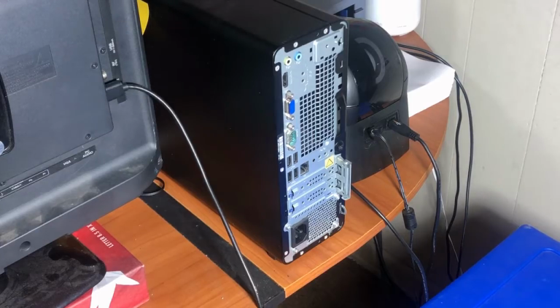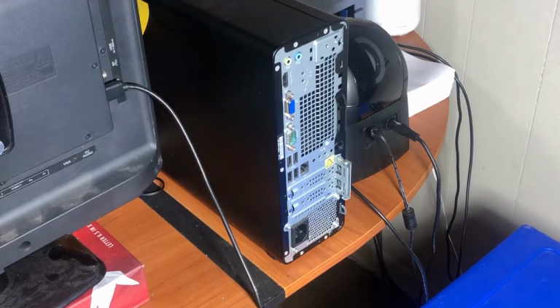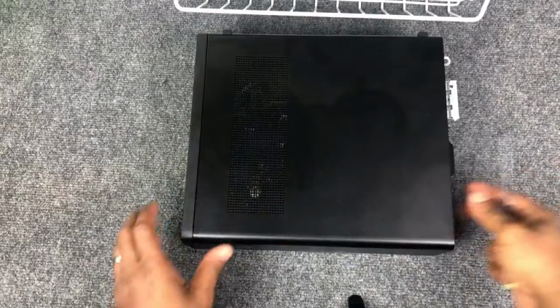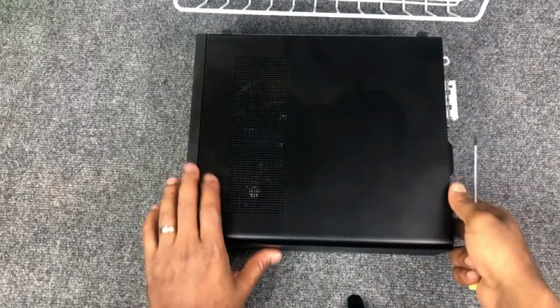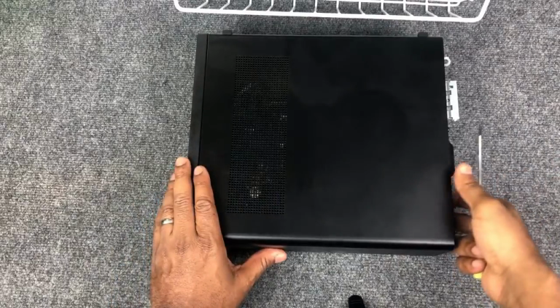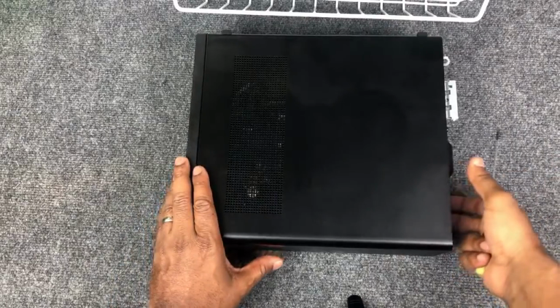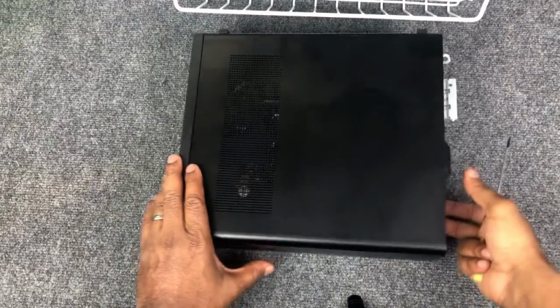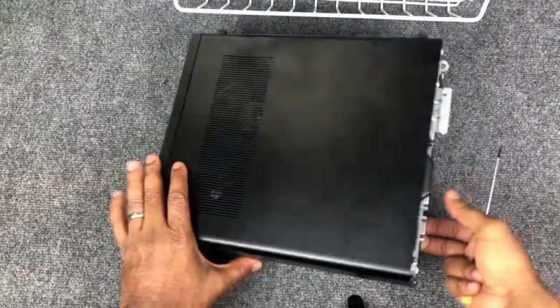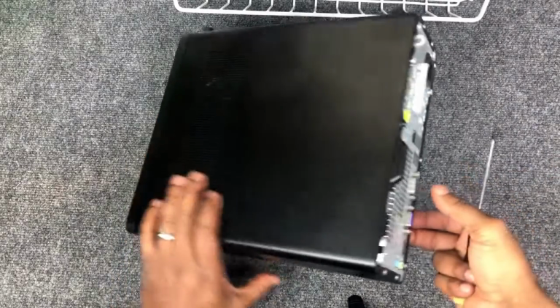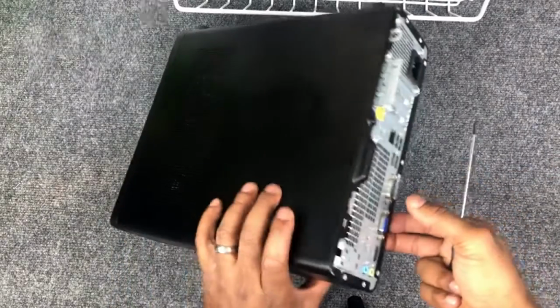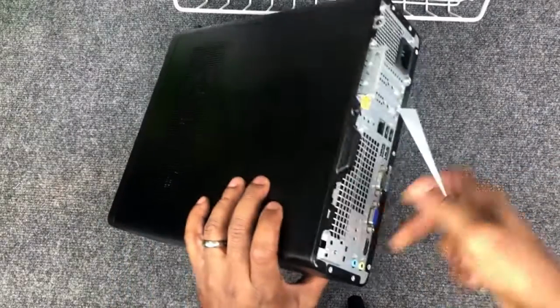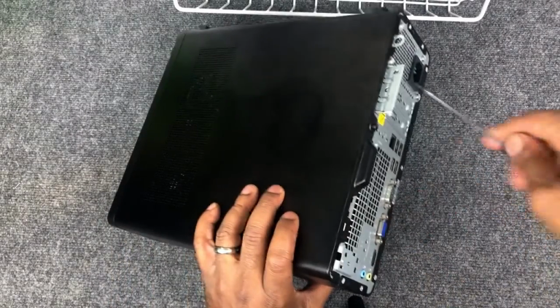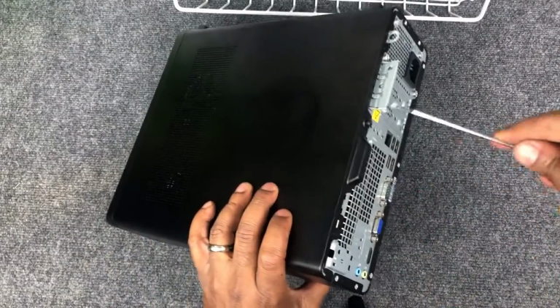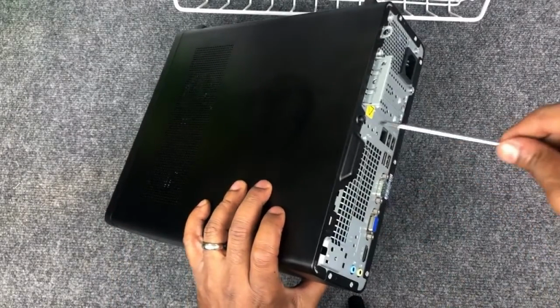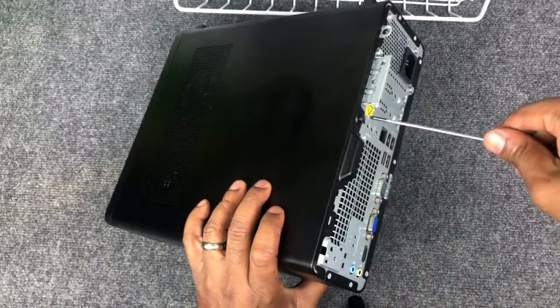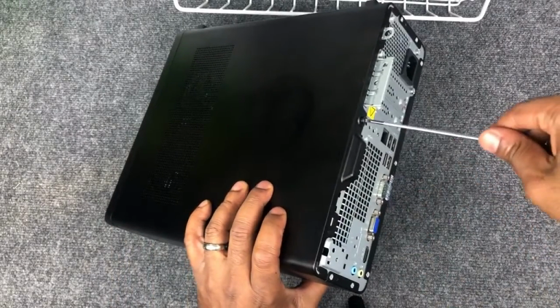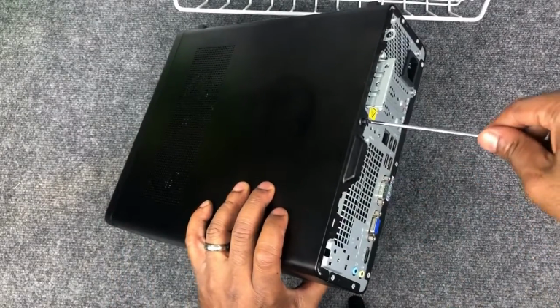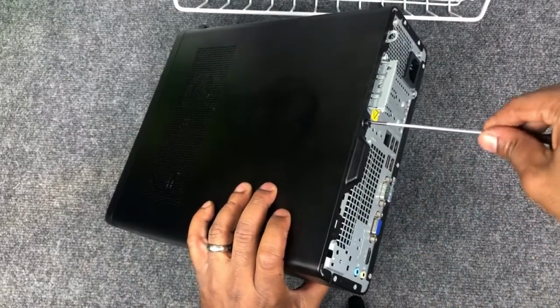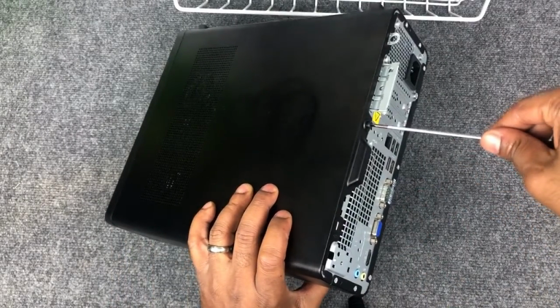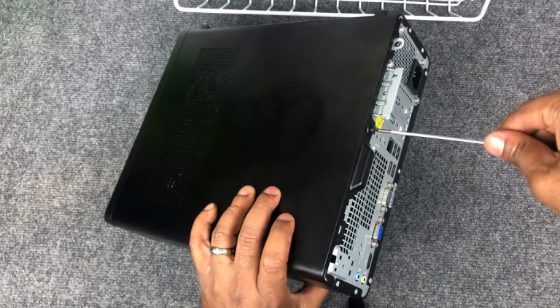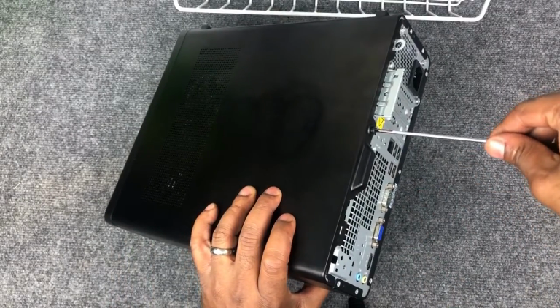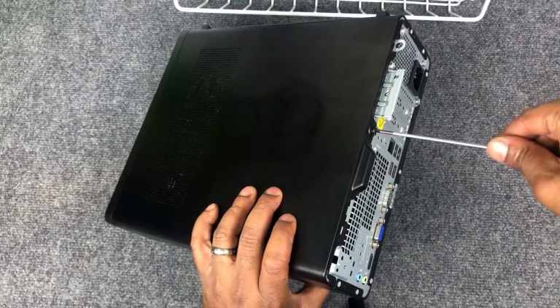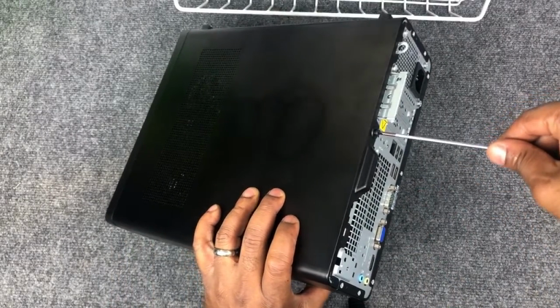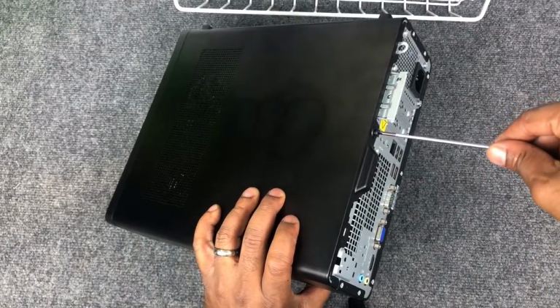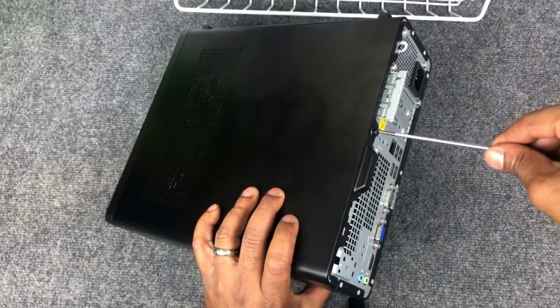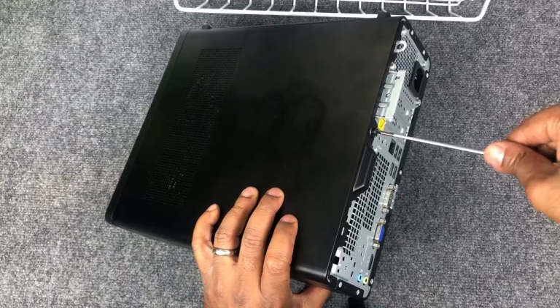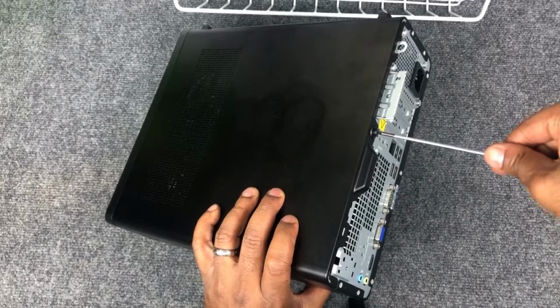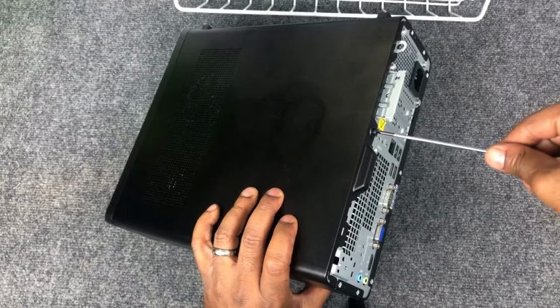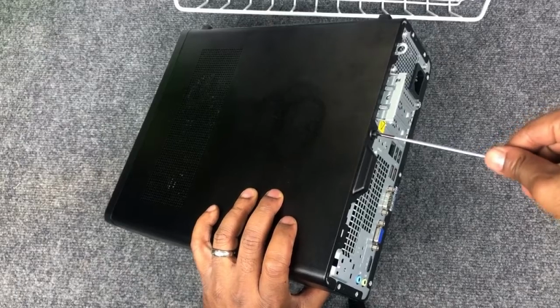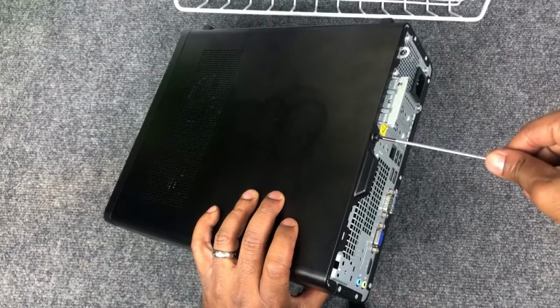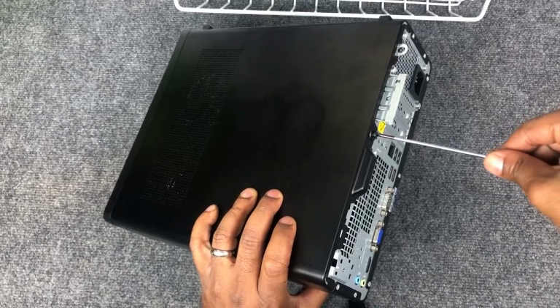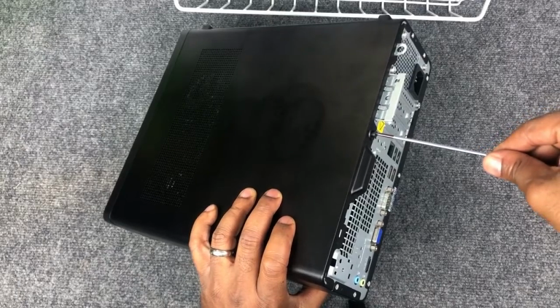After taking a screwdriver and removing the screw, you can then remove the outside cover of the computer.